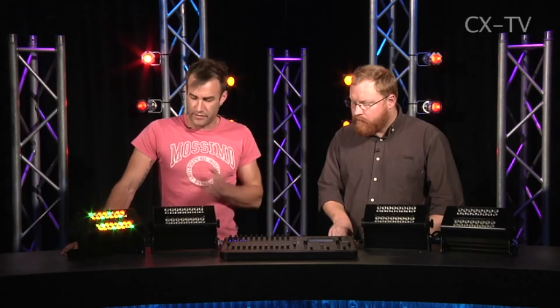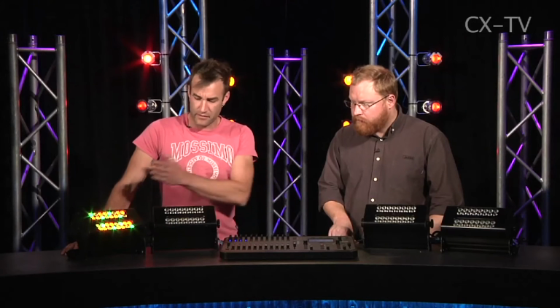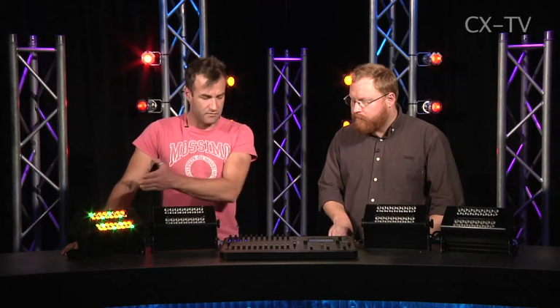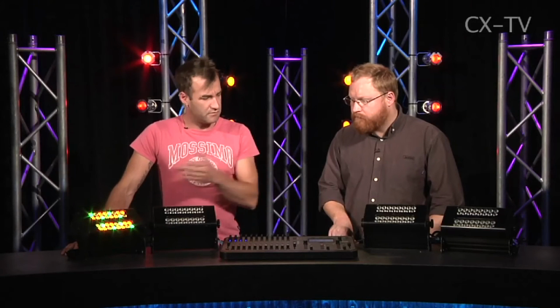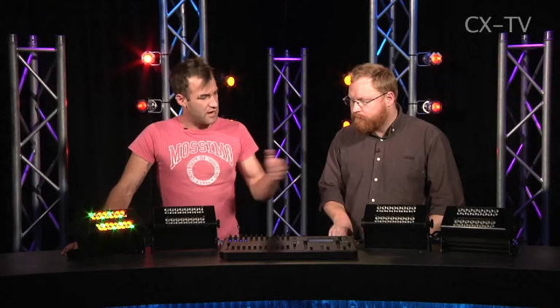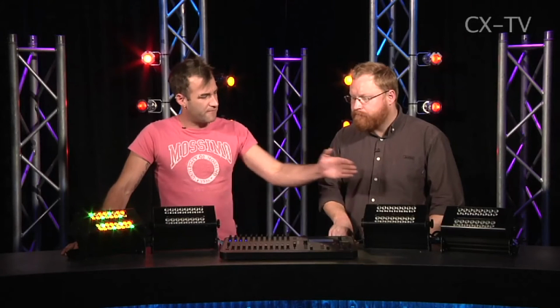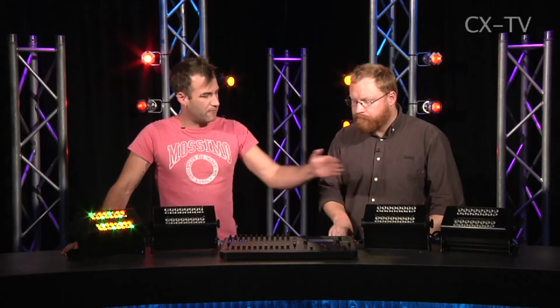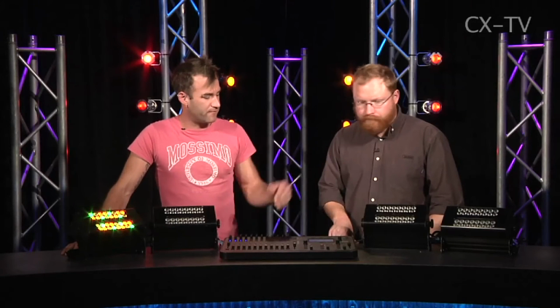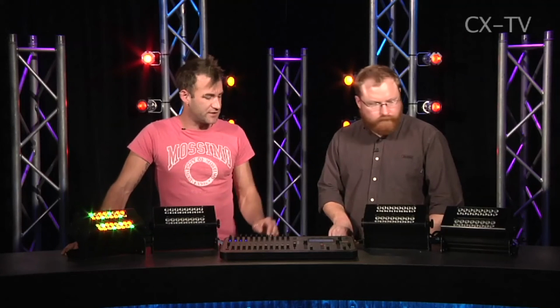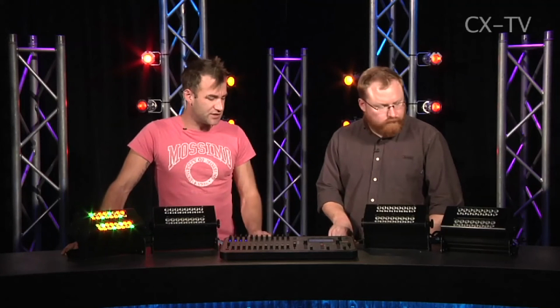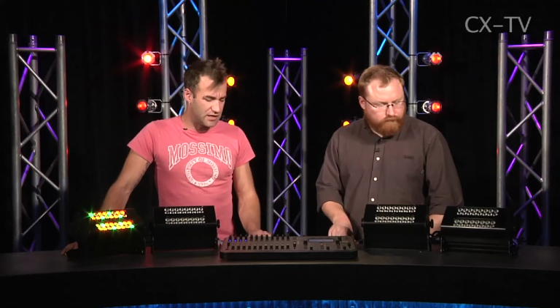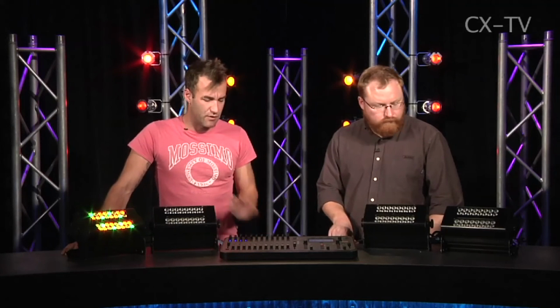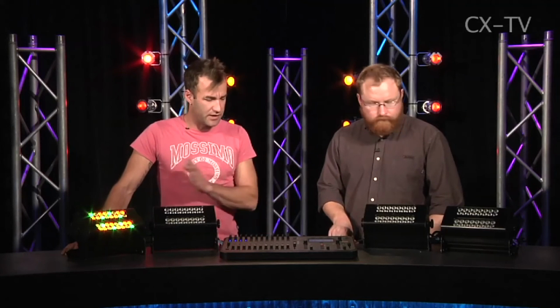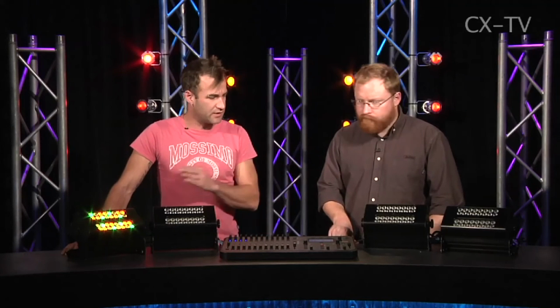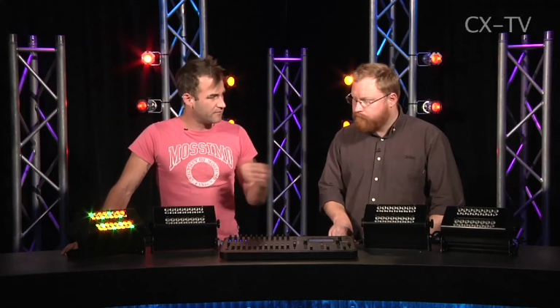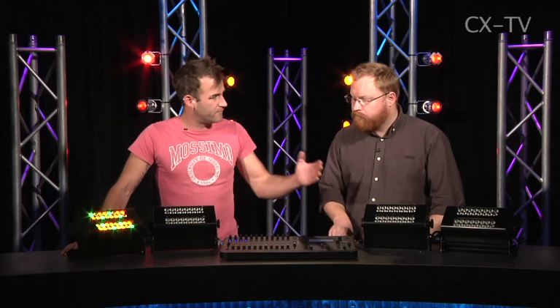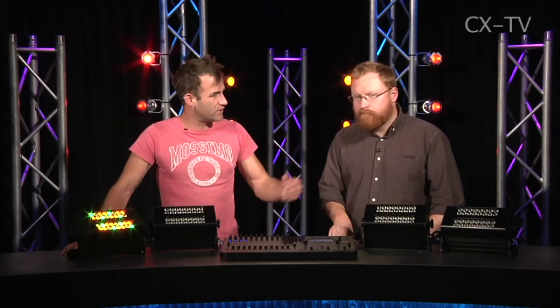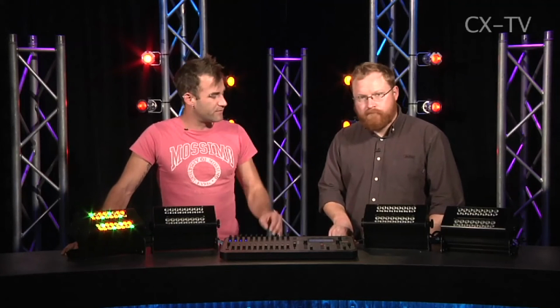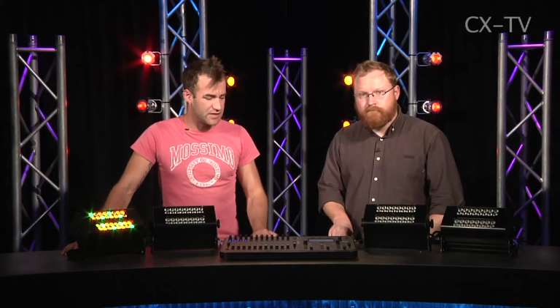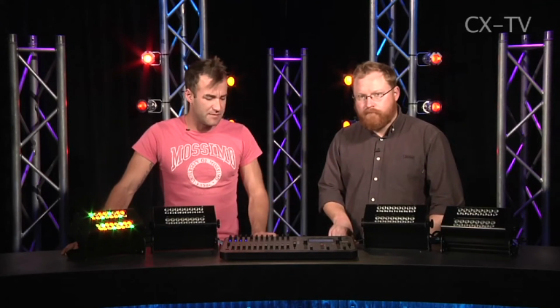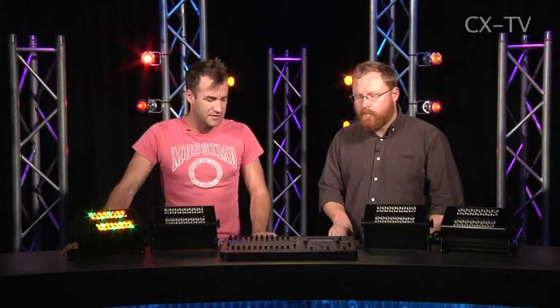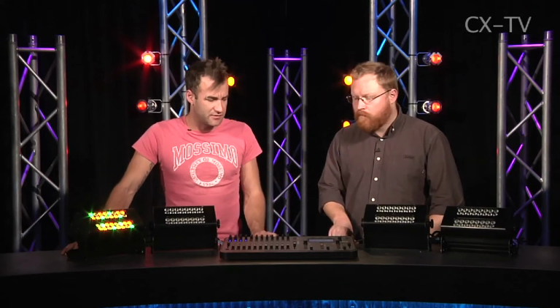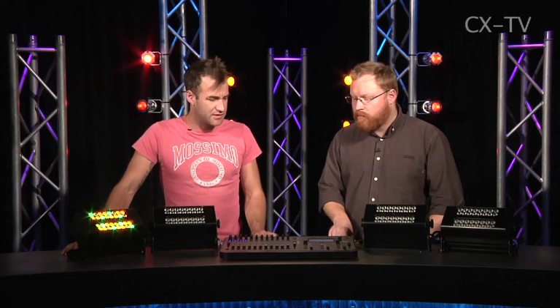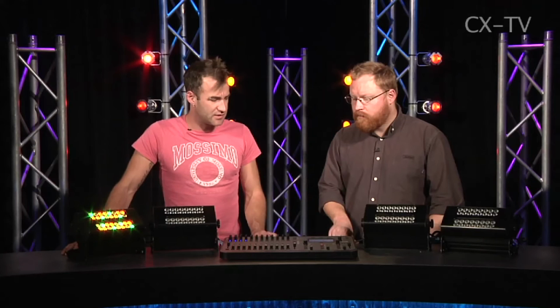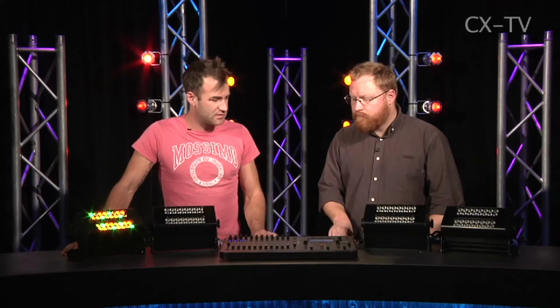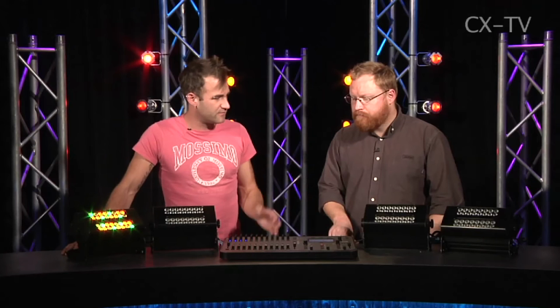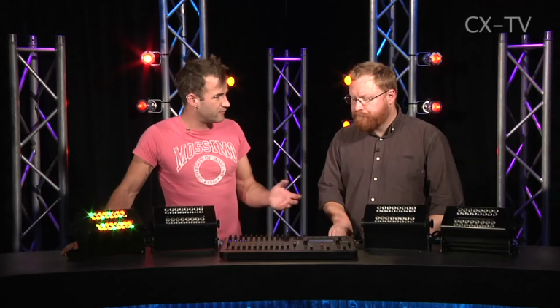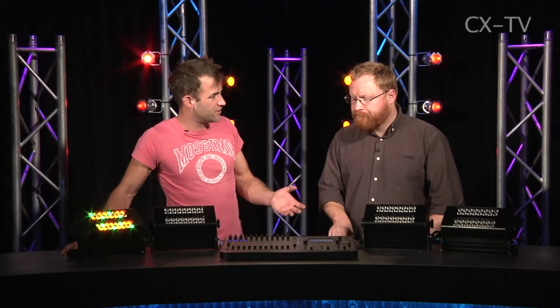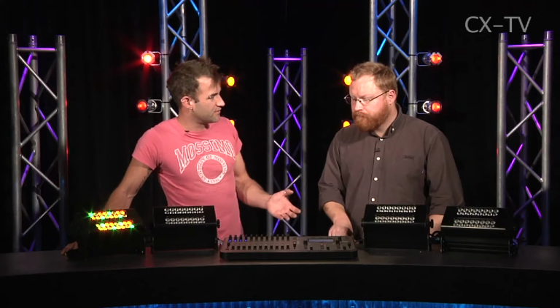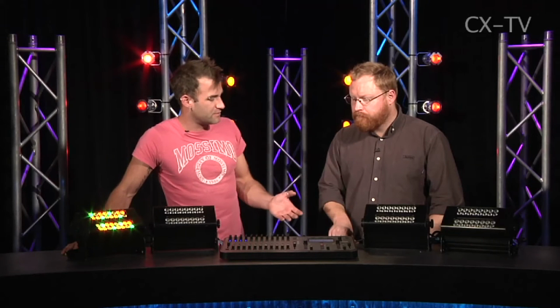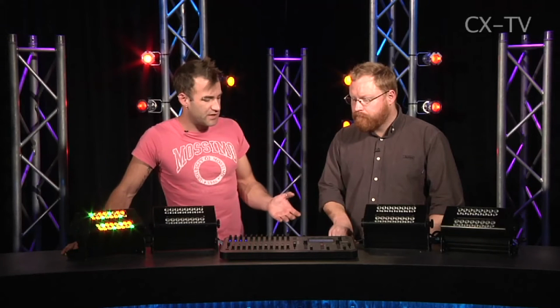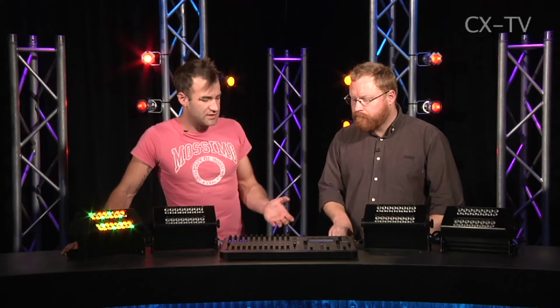Once you've done the patching setup, which takes all of about two minutes — it's going to take you longer to physically plug the fixtures in — it really is about as simple as pick a colour and then push your fader up. We've got our four fixtures here running on four different DMX addresses, four channels a piece.